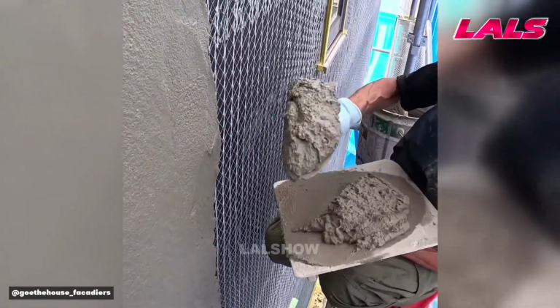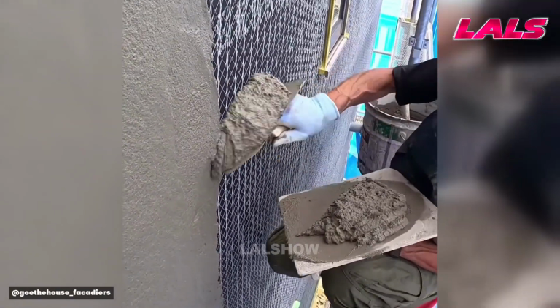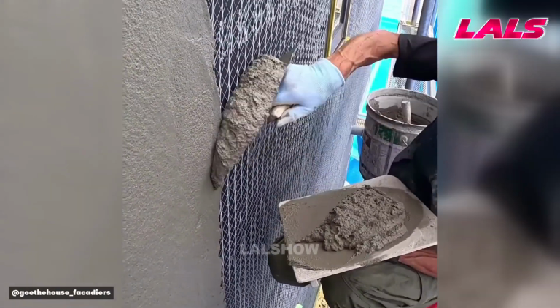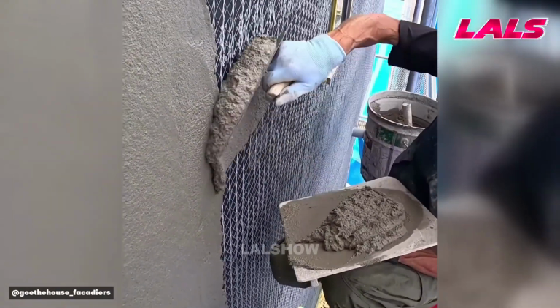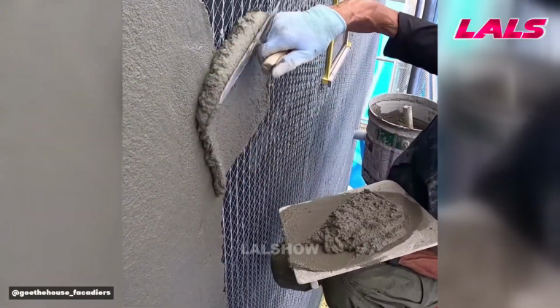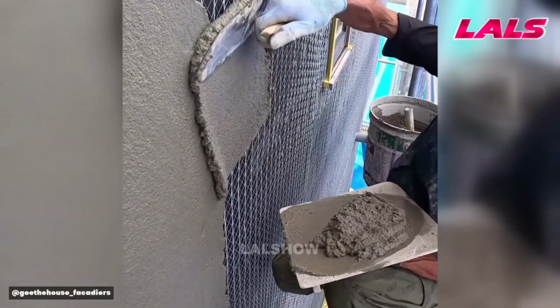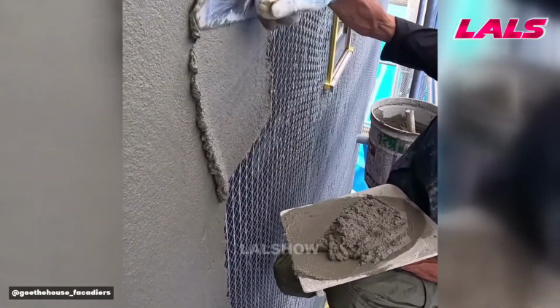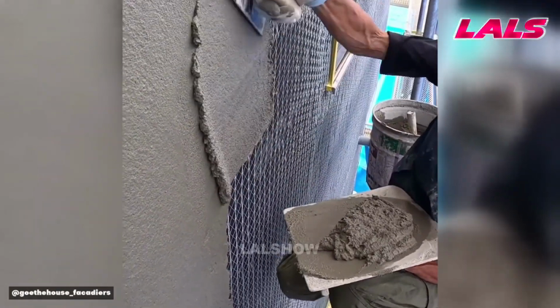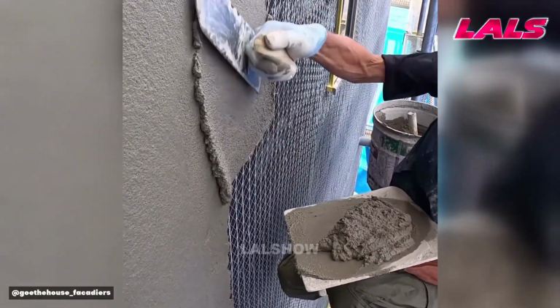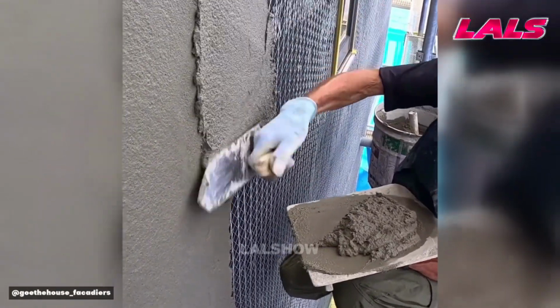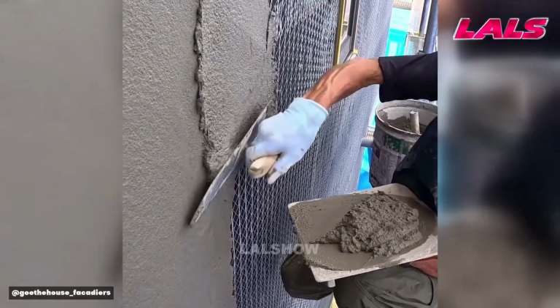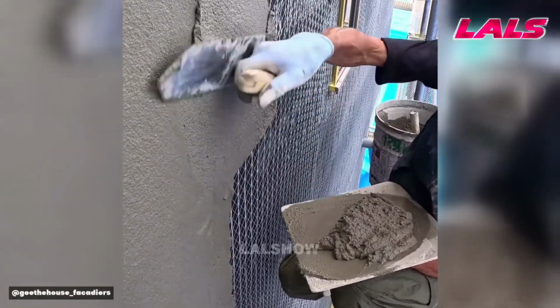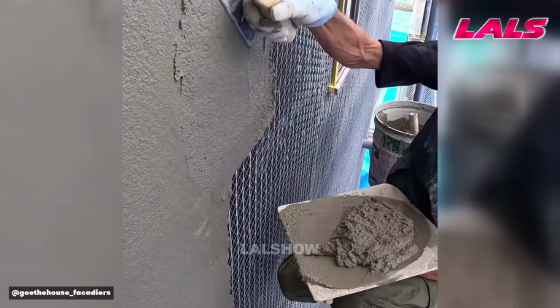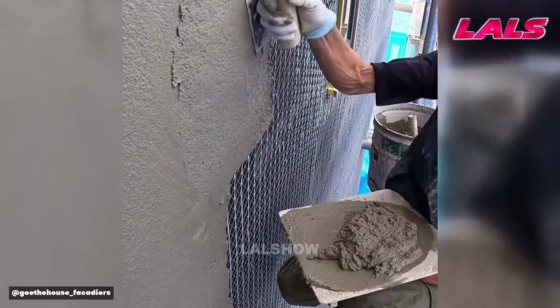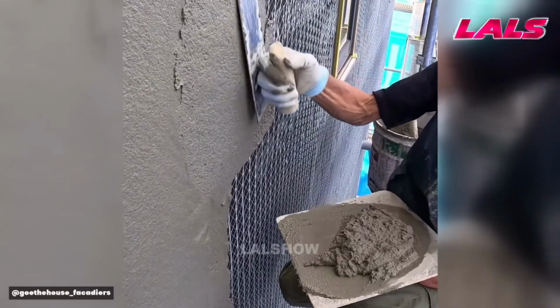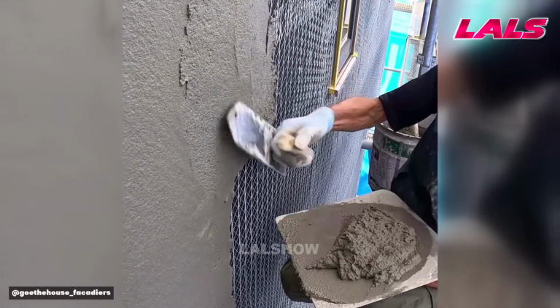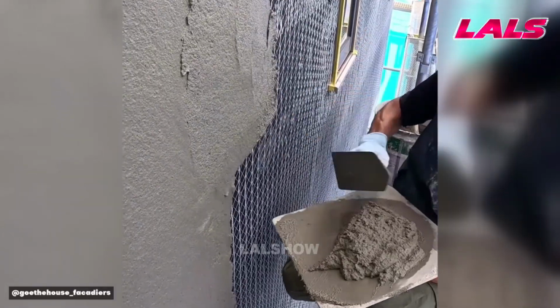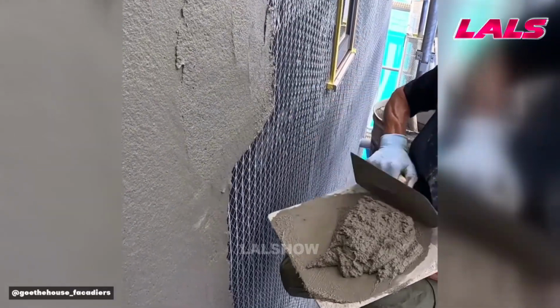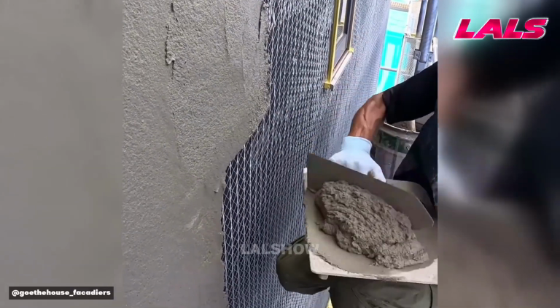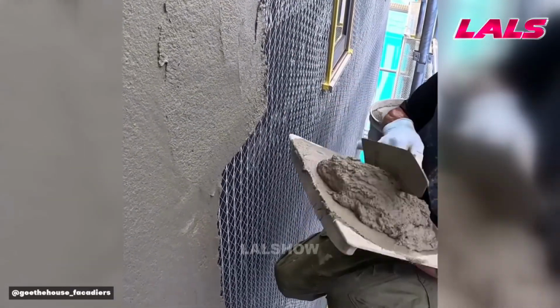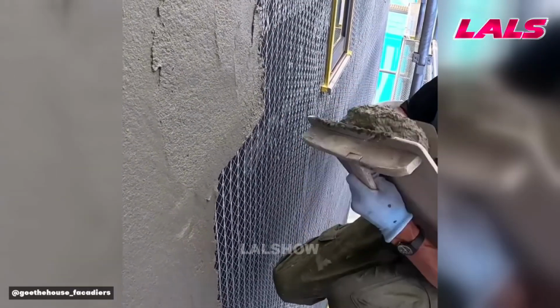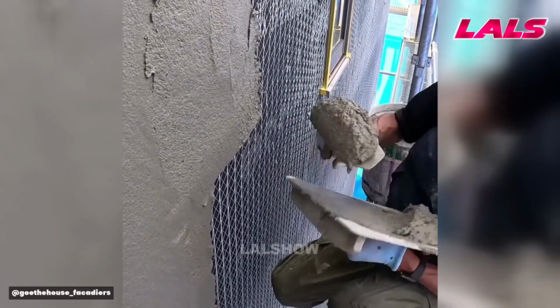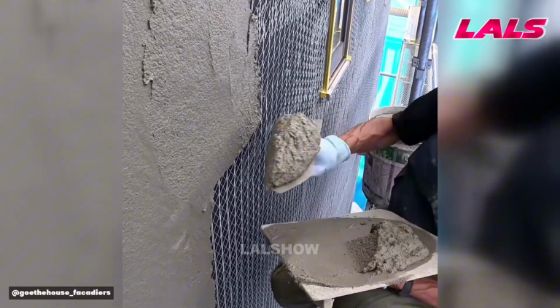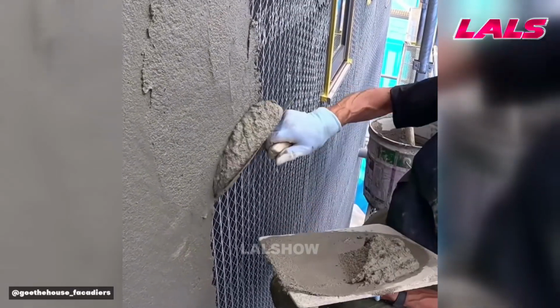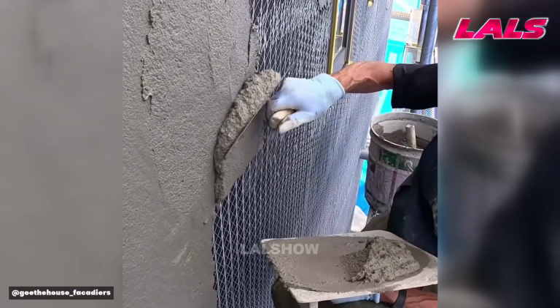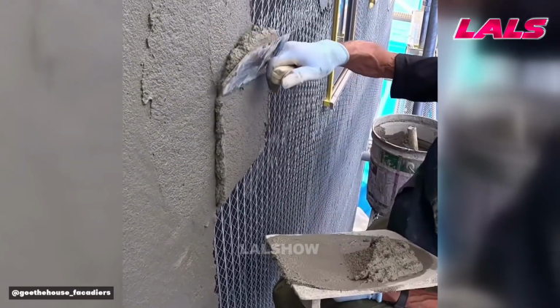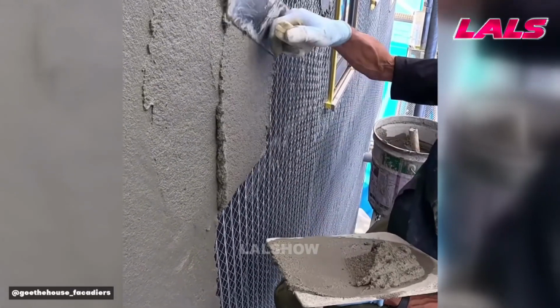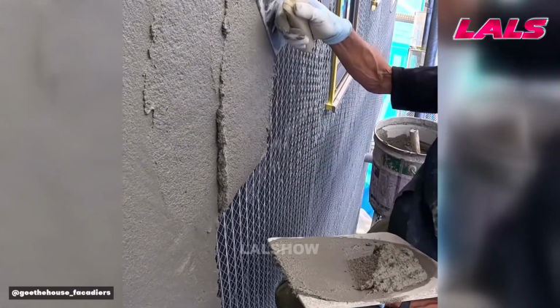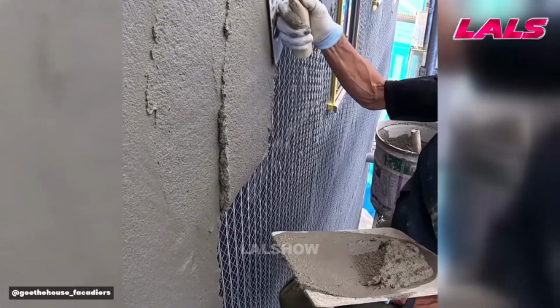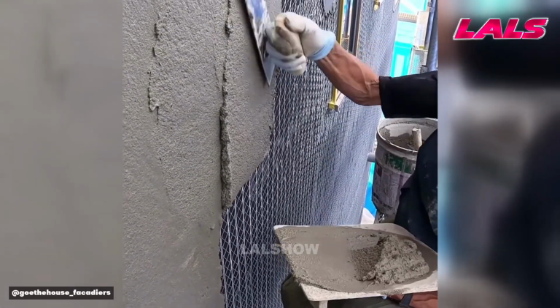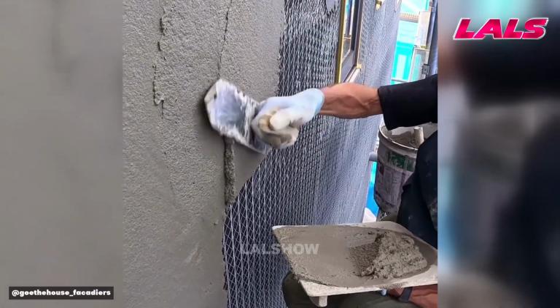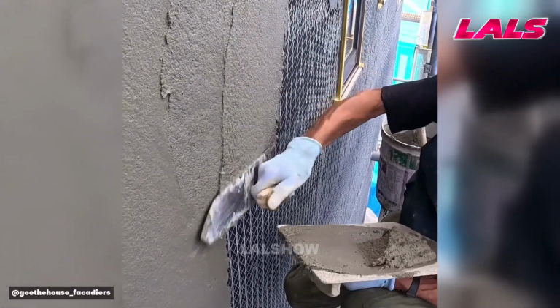Plaster is applied over reinforcing mesh to strengthen the facade and create a durable base for finishing.